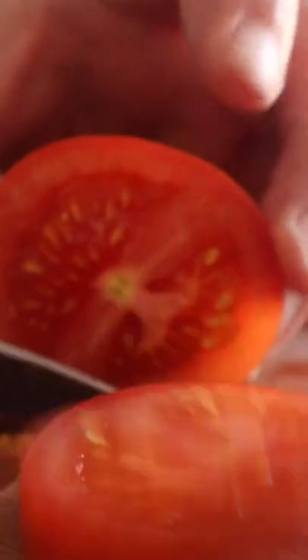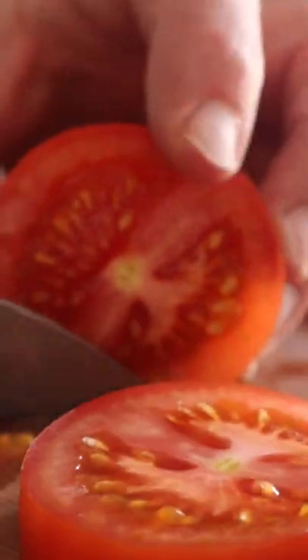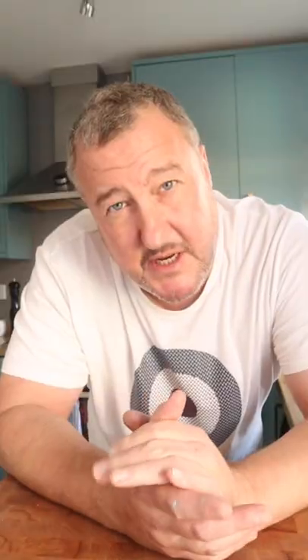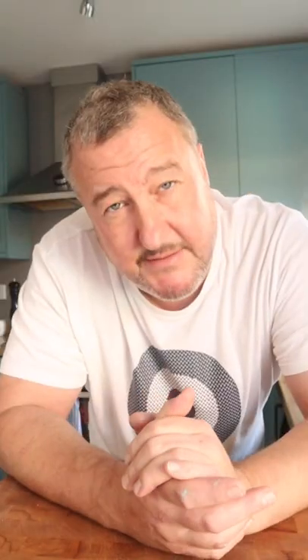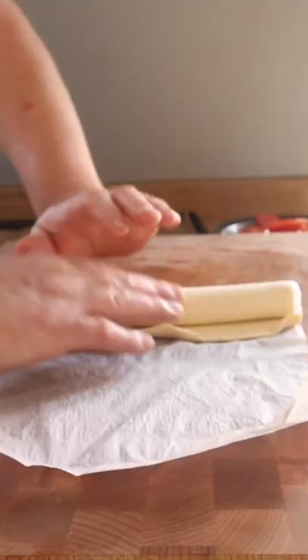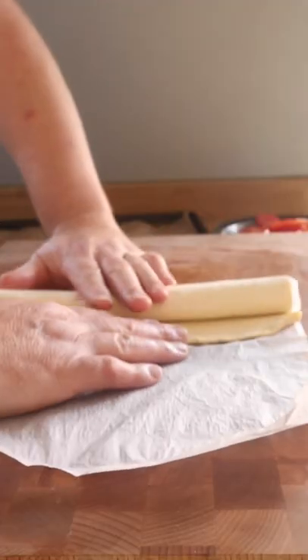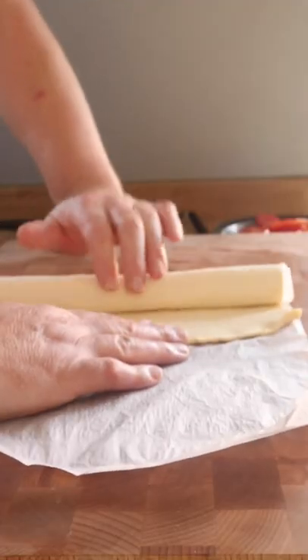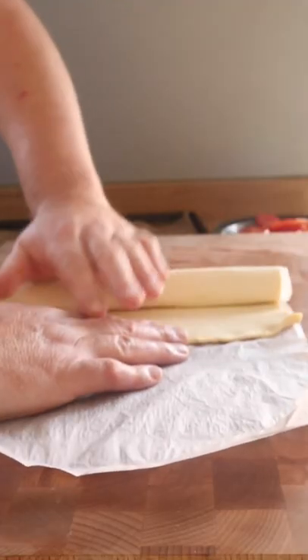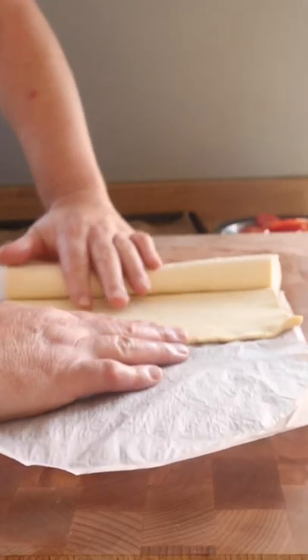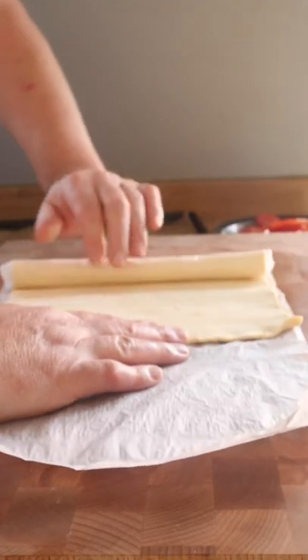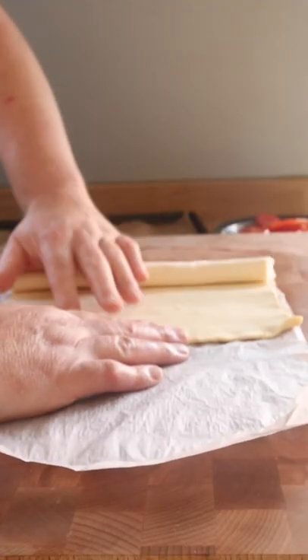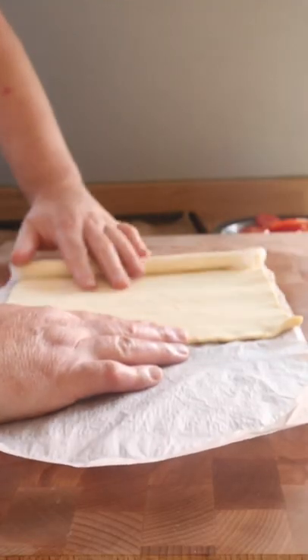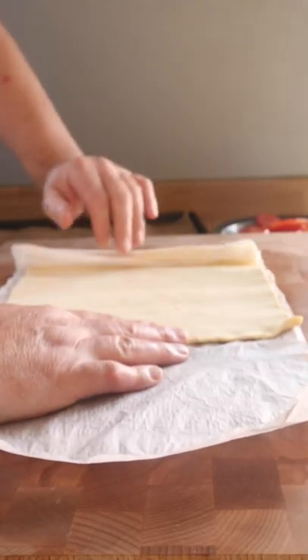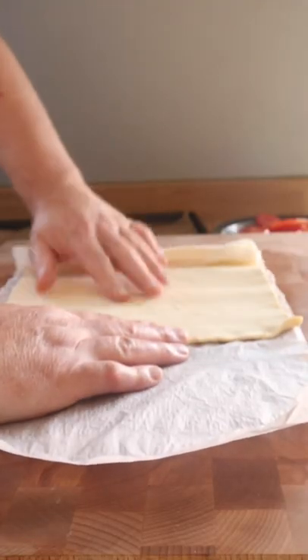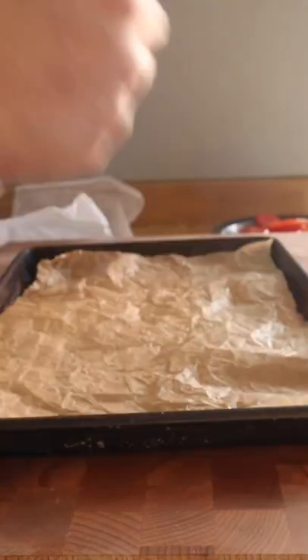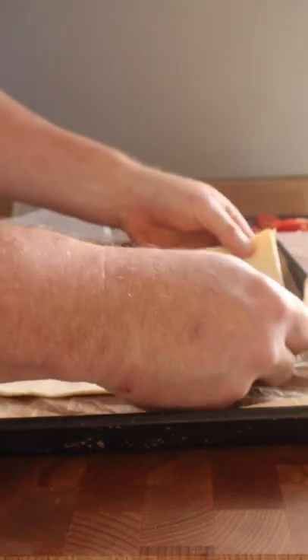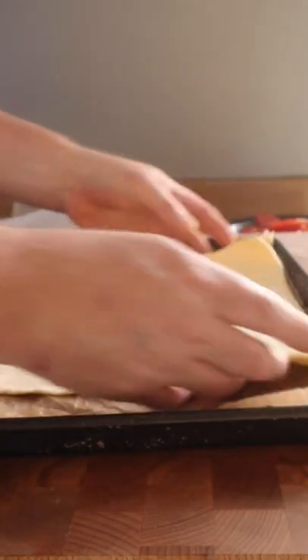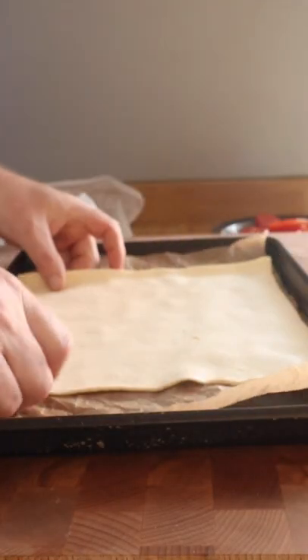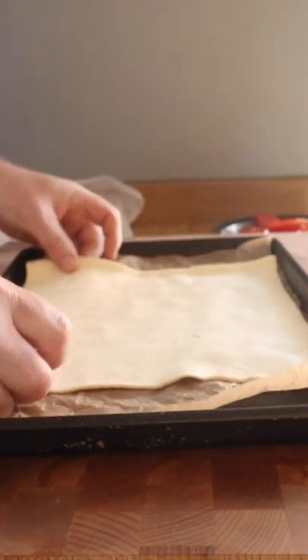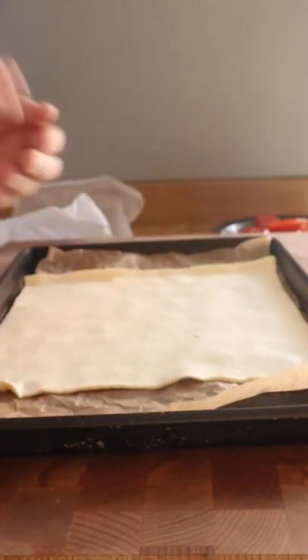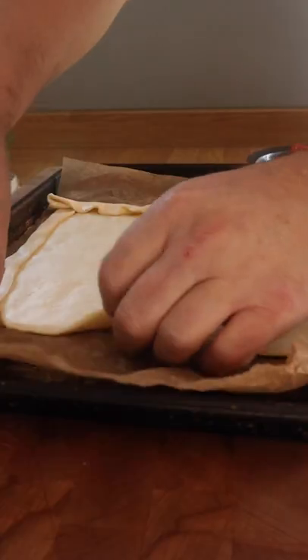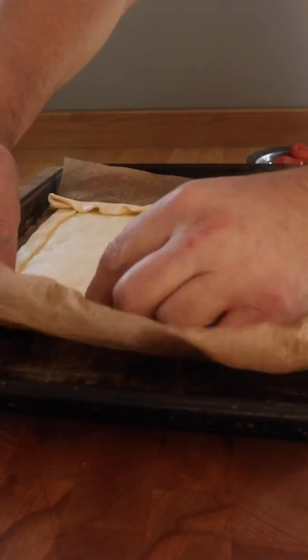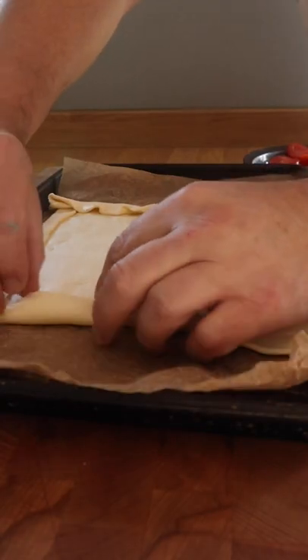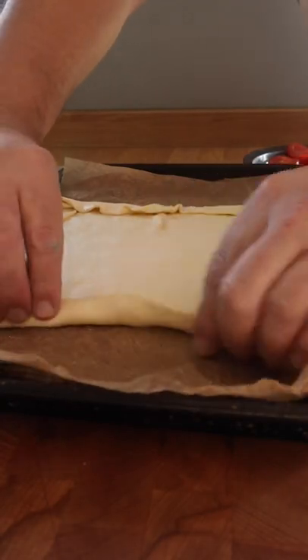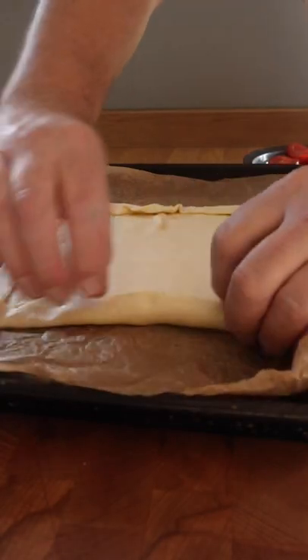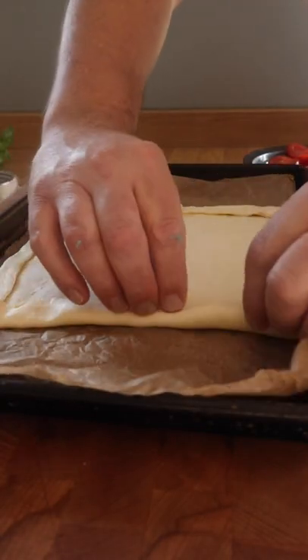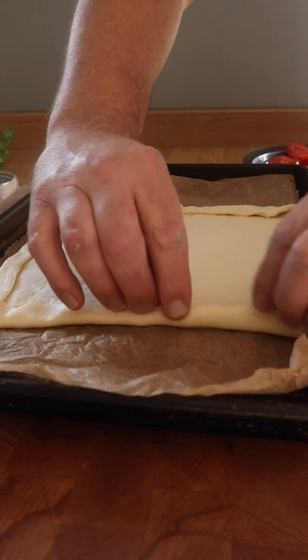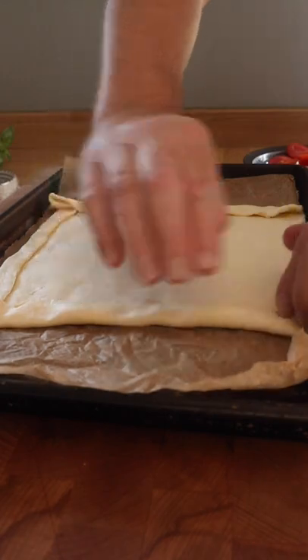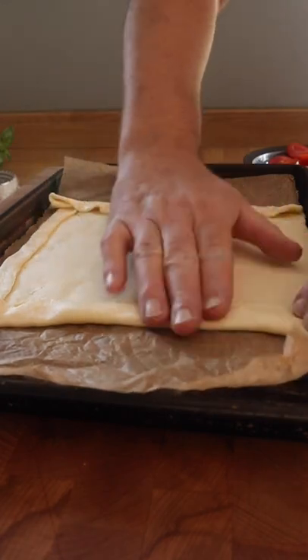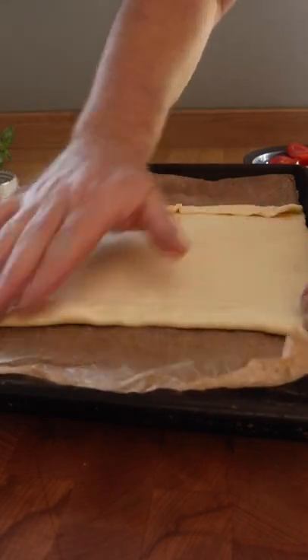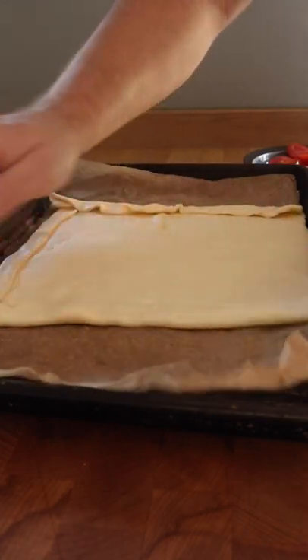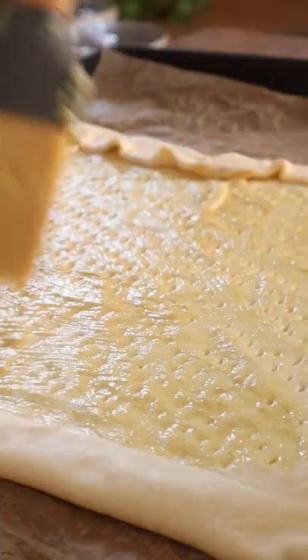Then I'm going to have some pre-rolled puff pastry. I'm going to lay it on a lined baking sheet and fold the edges in to create a border.